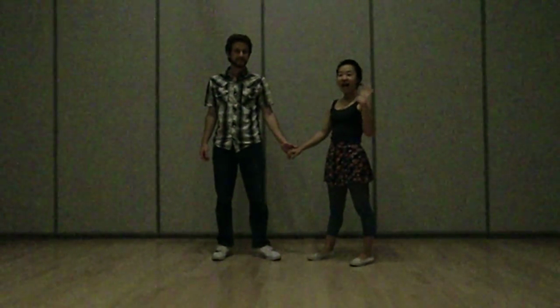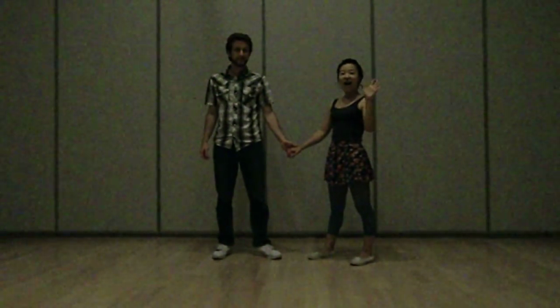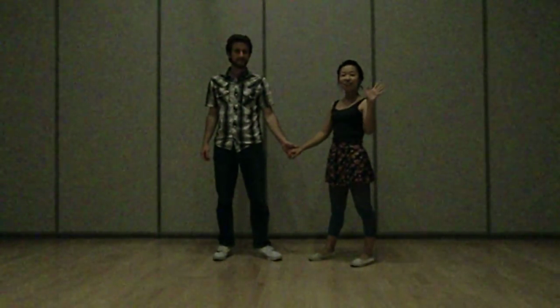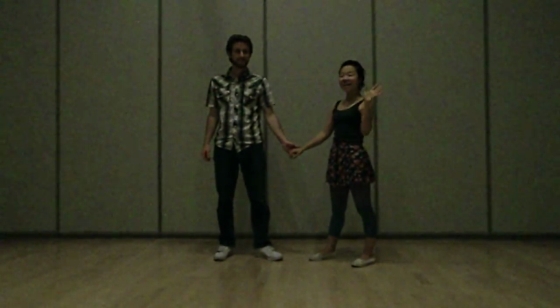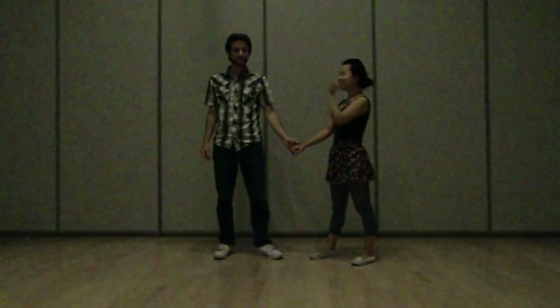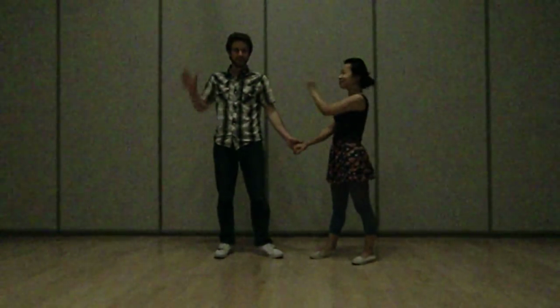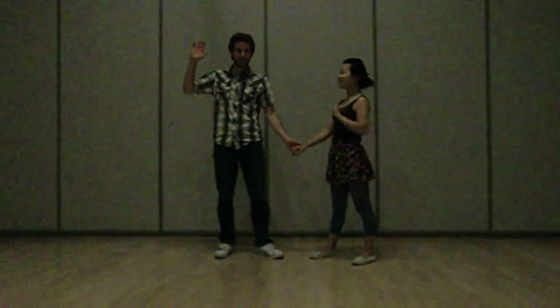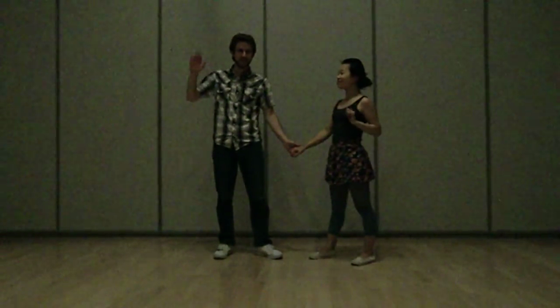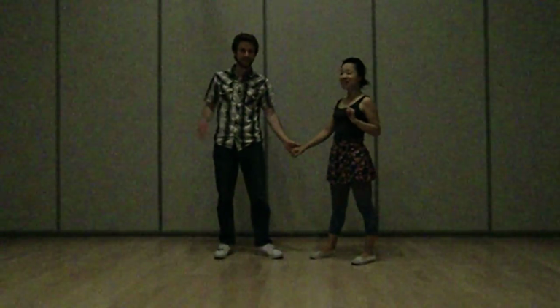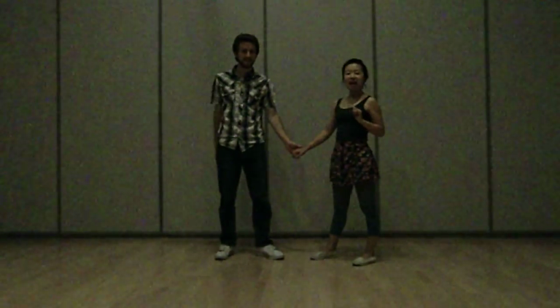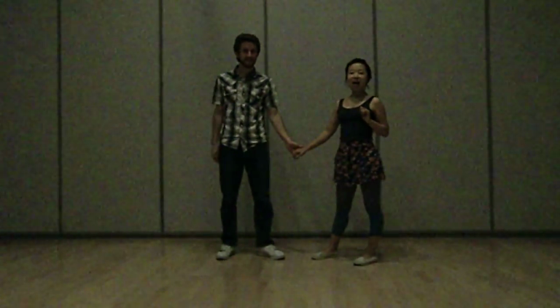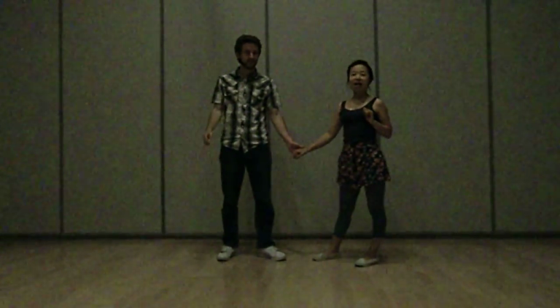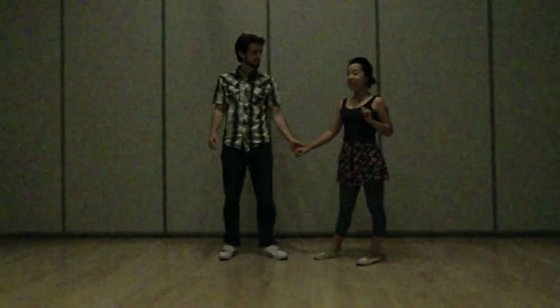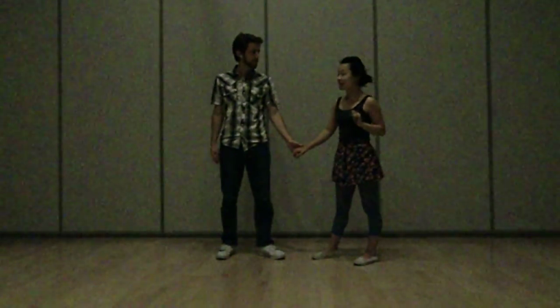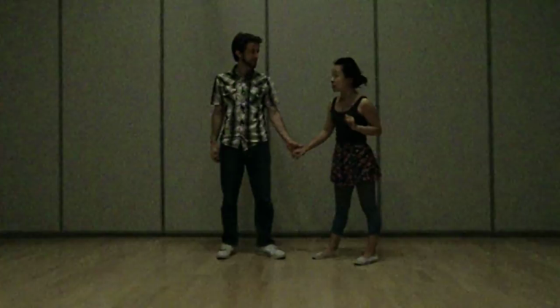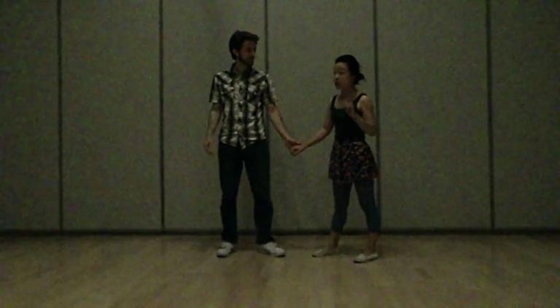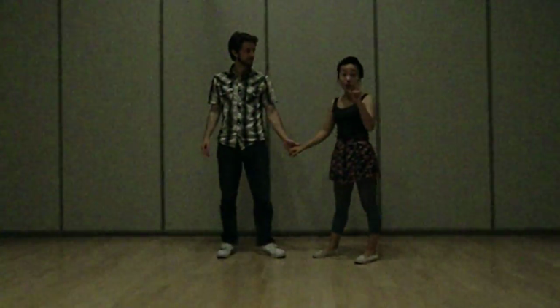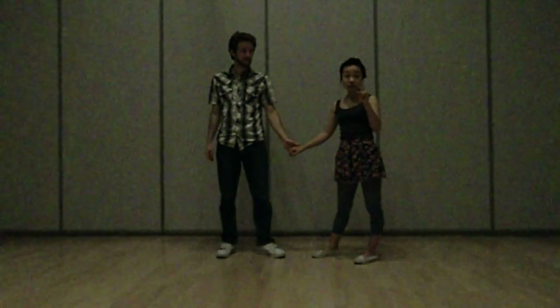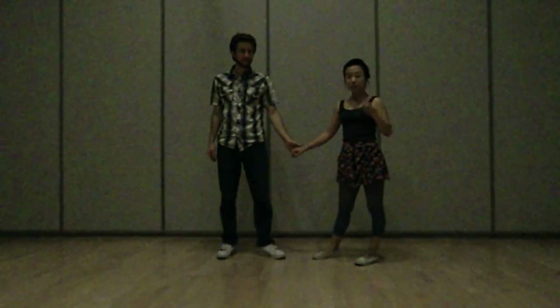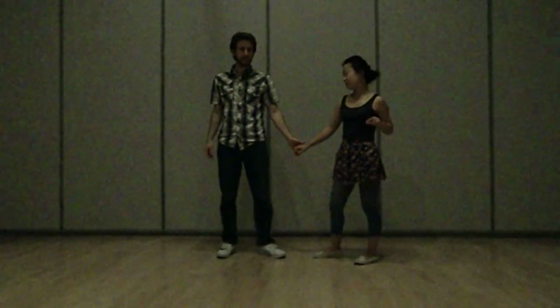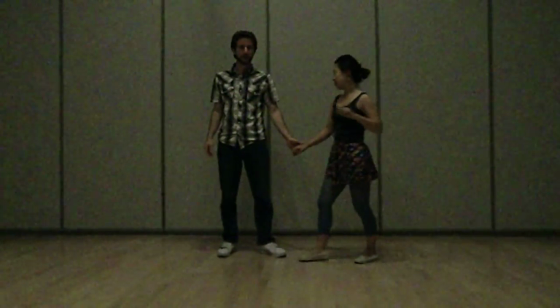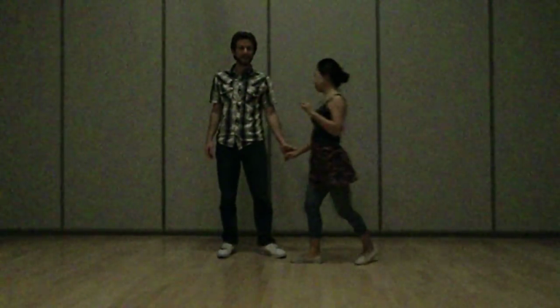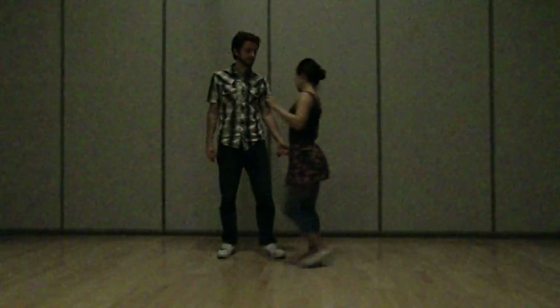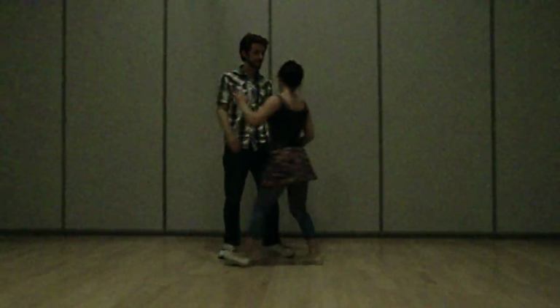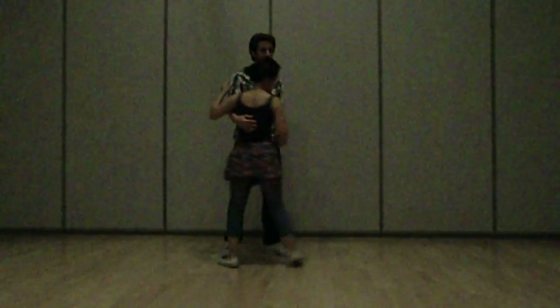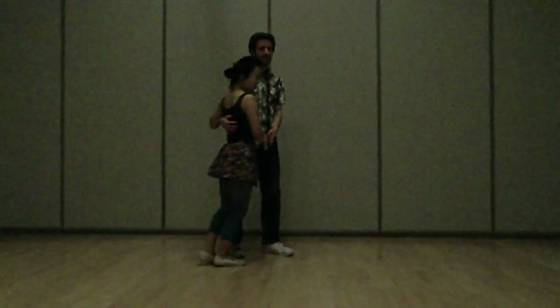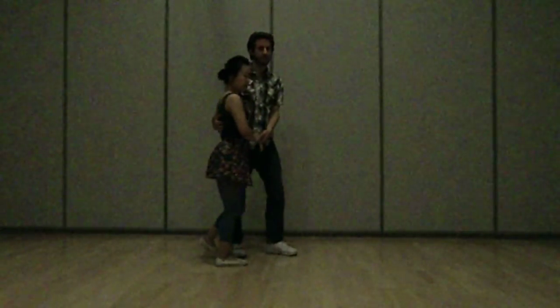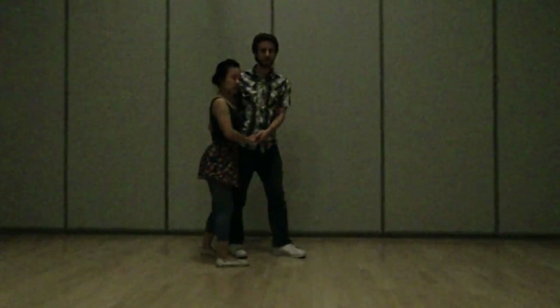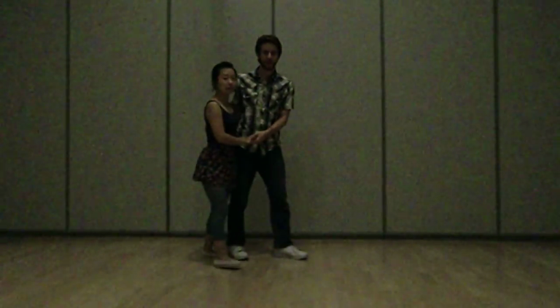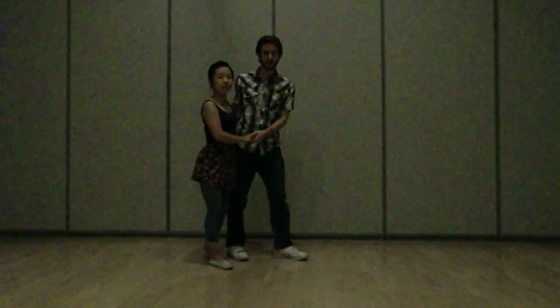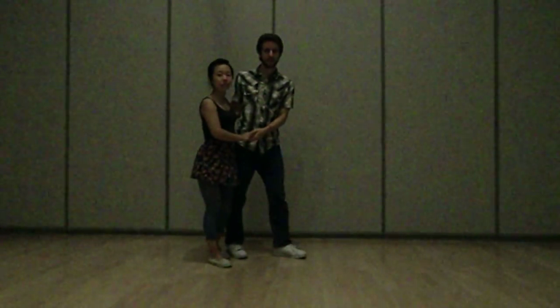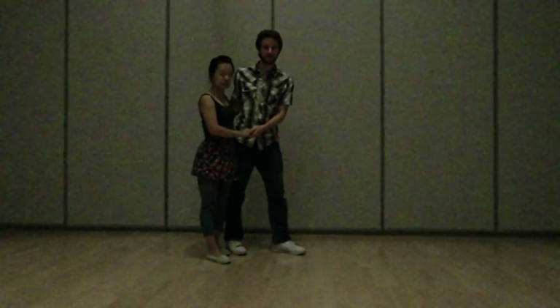Hi, I'm Jenny. I'm Ryan. This is the level 1, wing 3, and we're doing side by side Charleston.